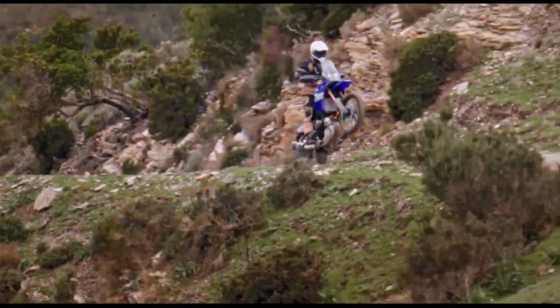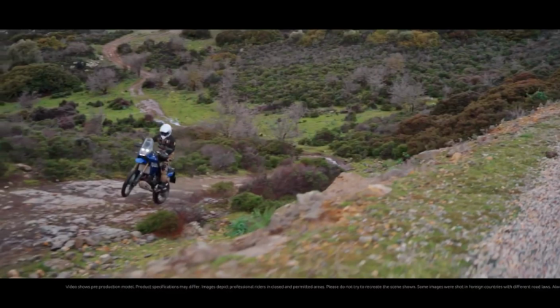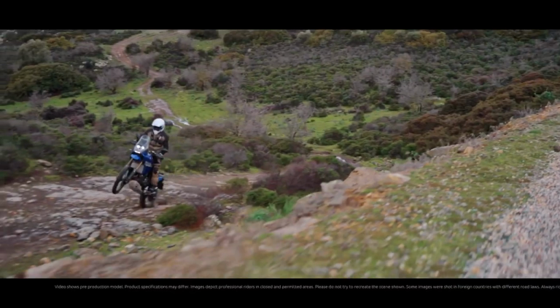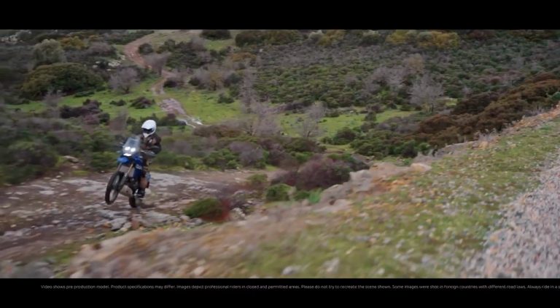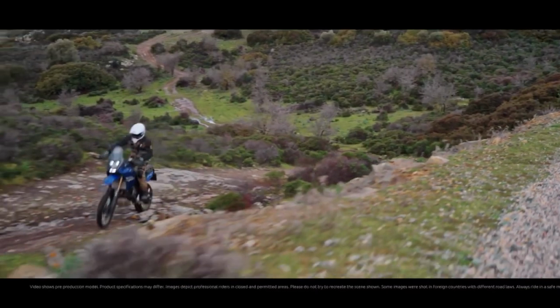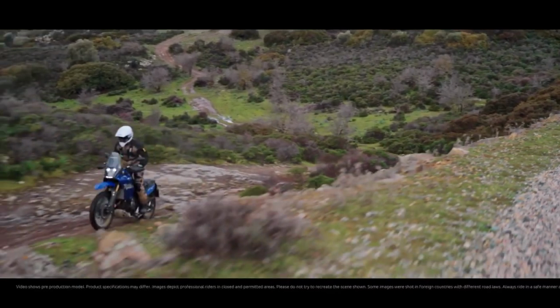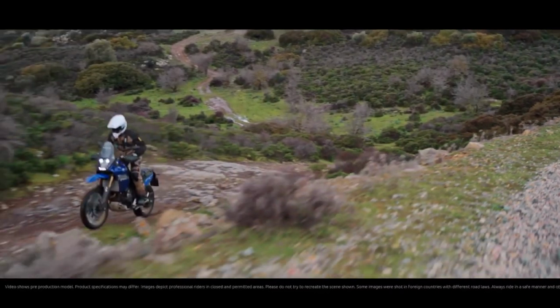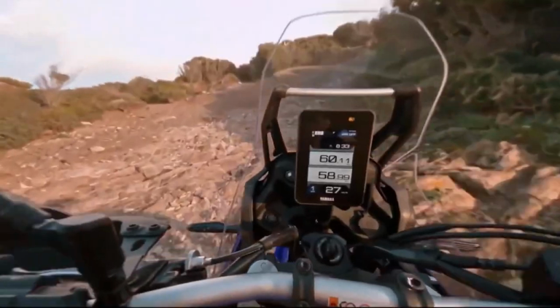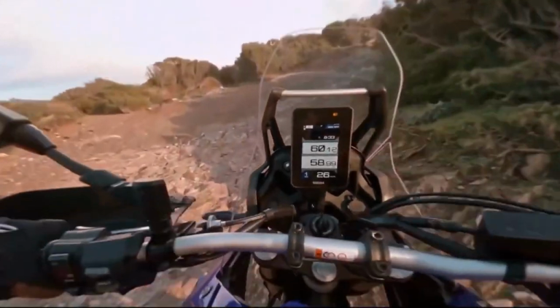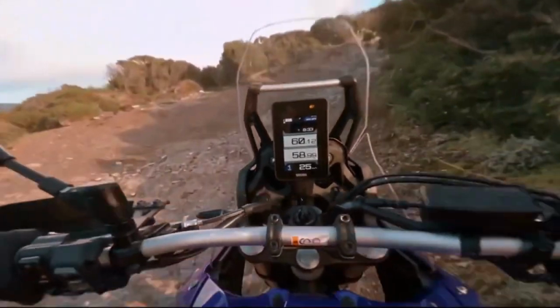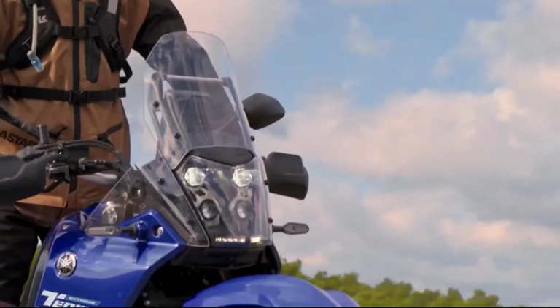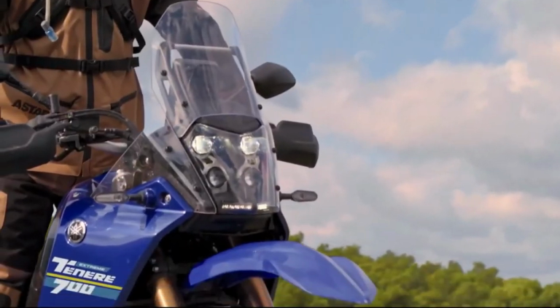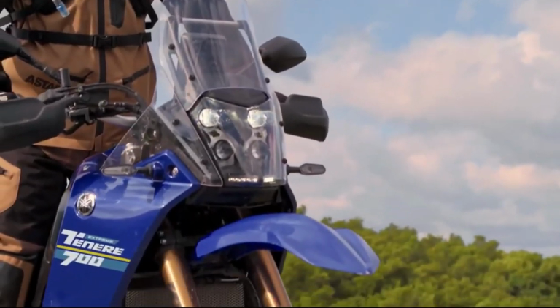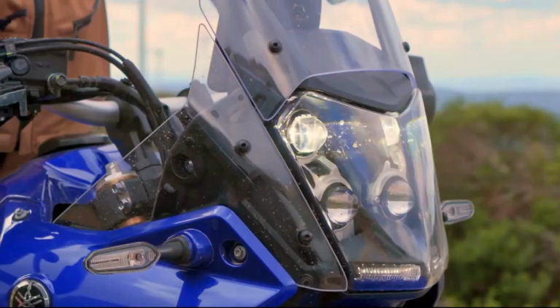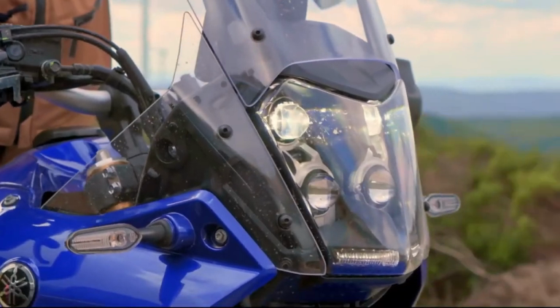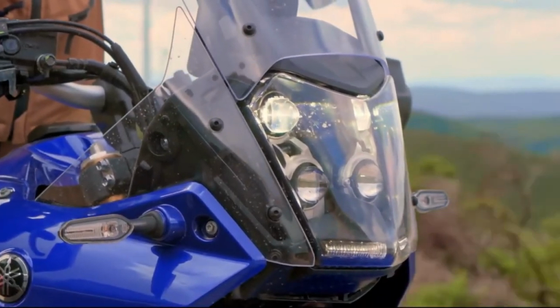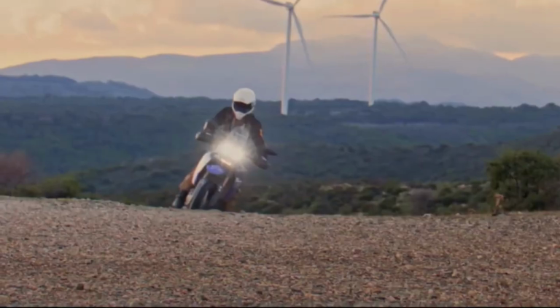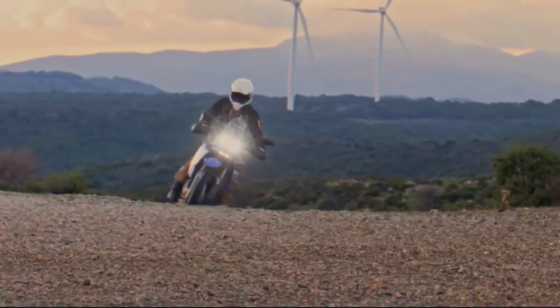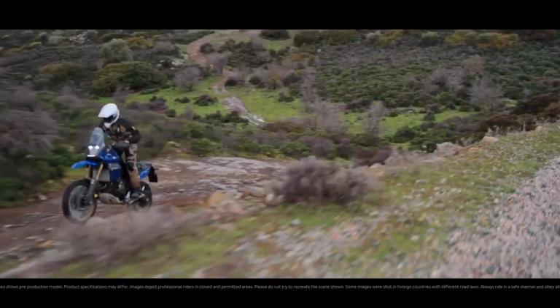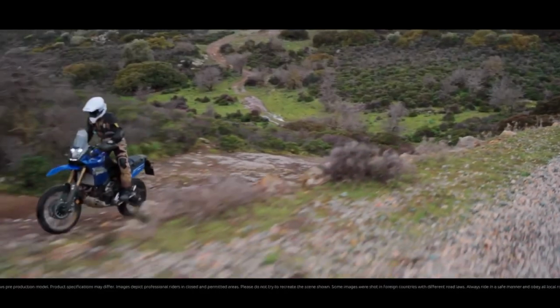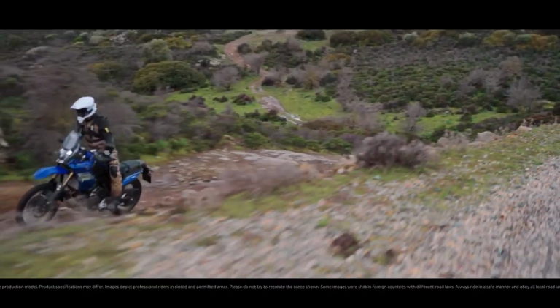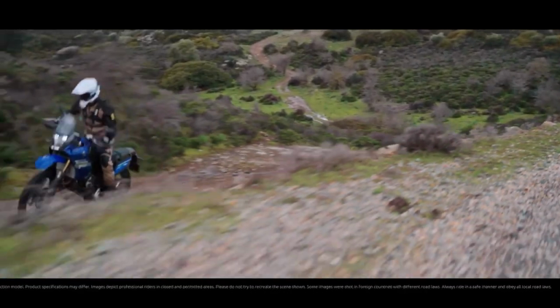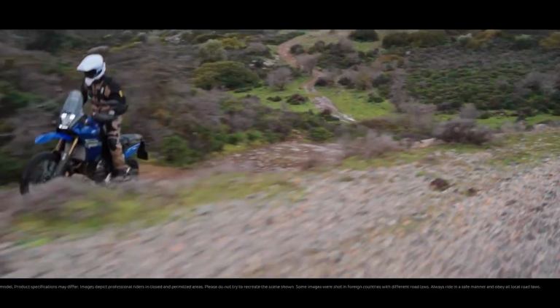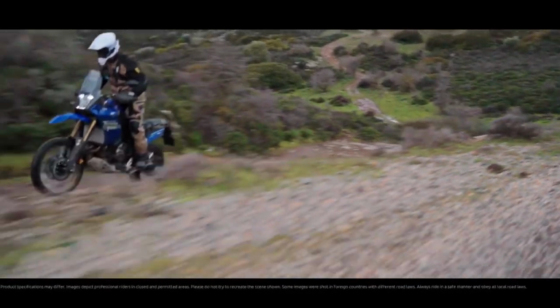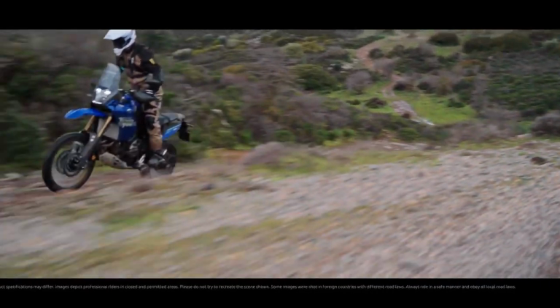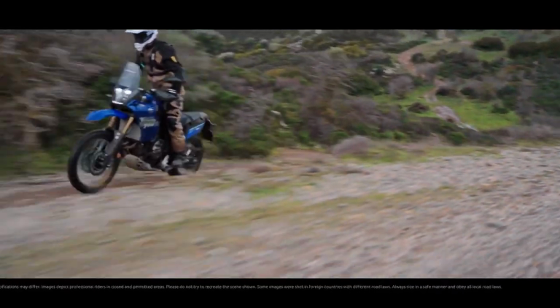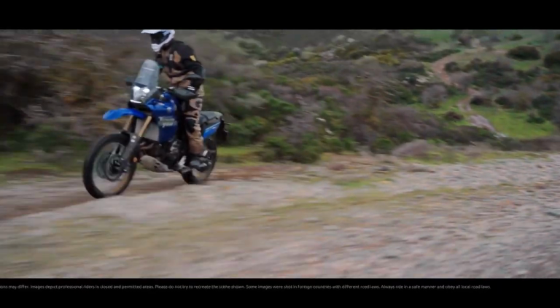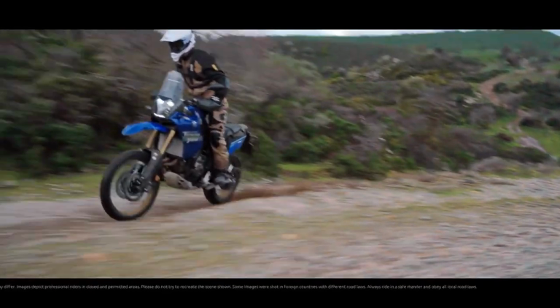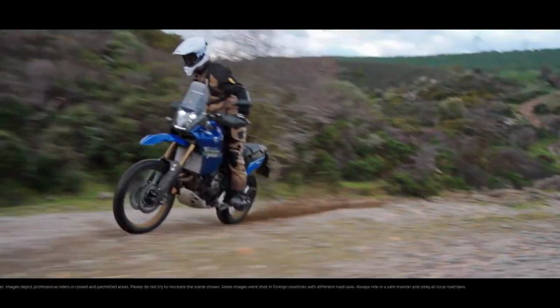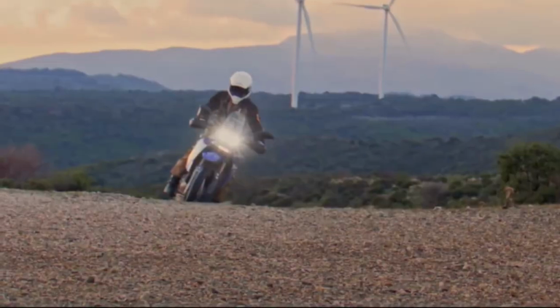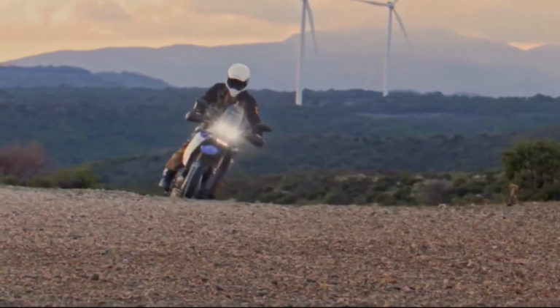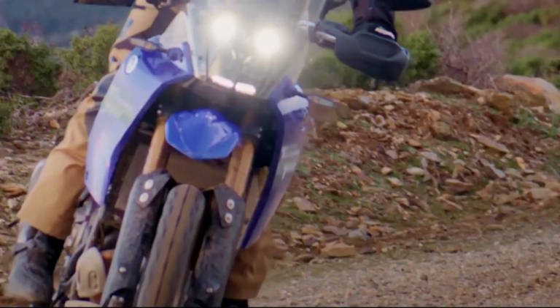LED turn signals: the 2024 Ténéré 700 now comes with LED turn signals both in the front and rear, enhancing visibility and adding a modern touch to the bike.